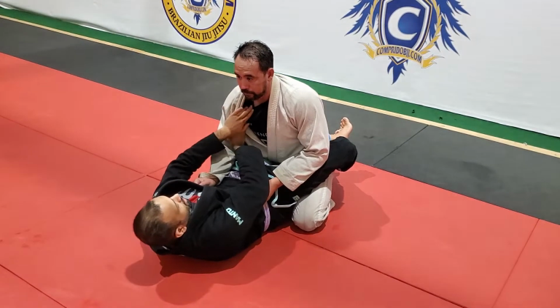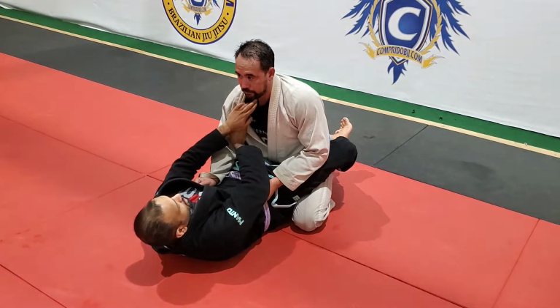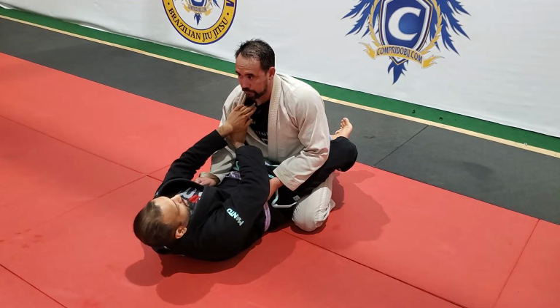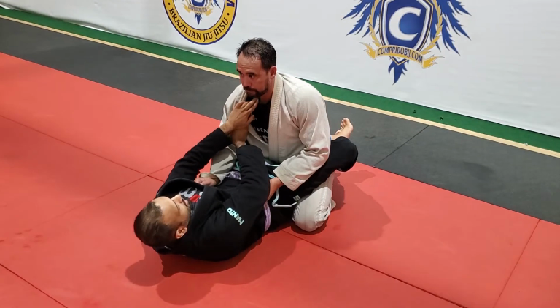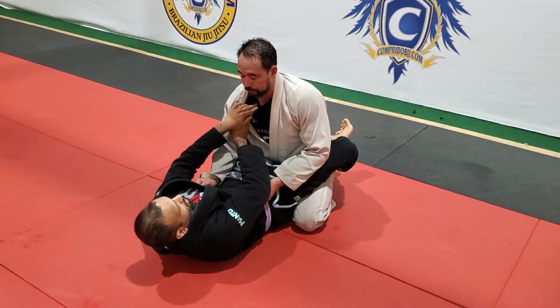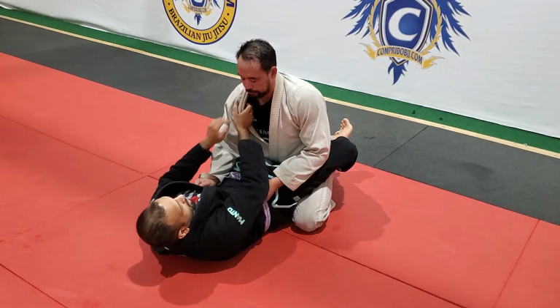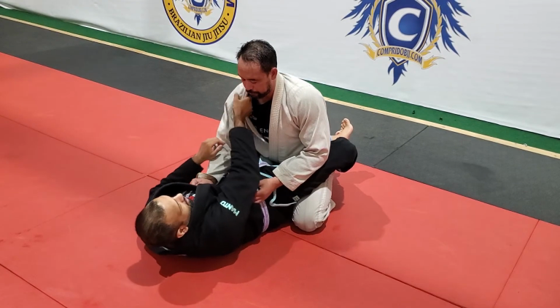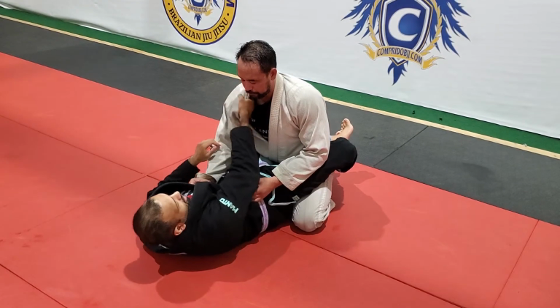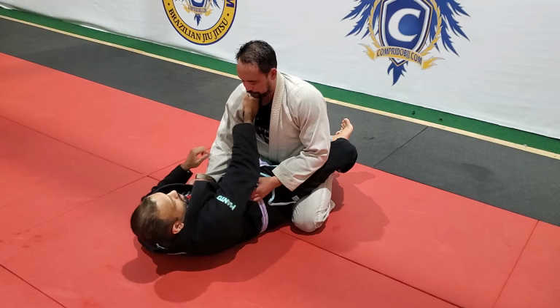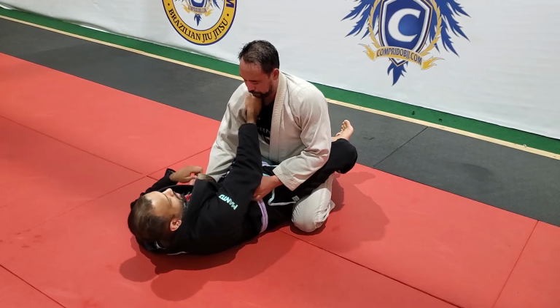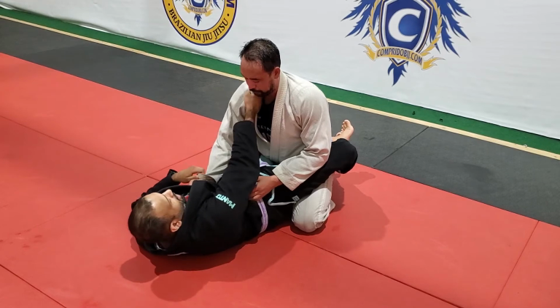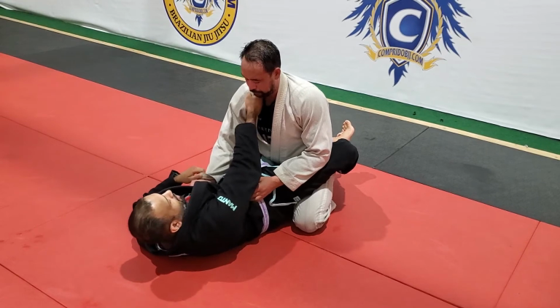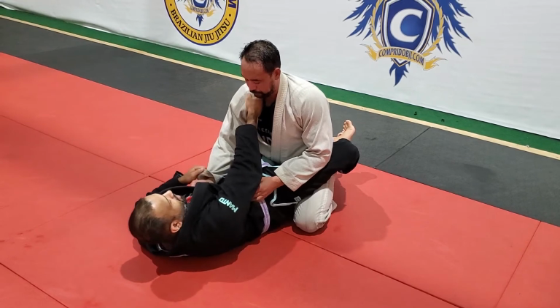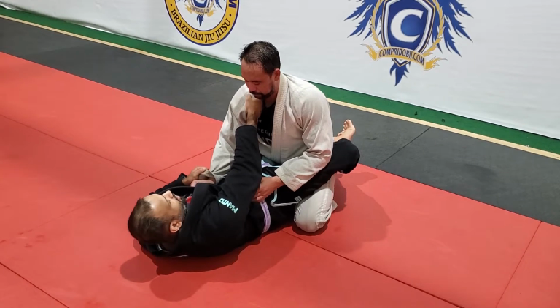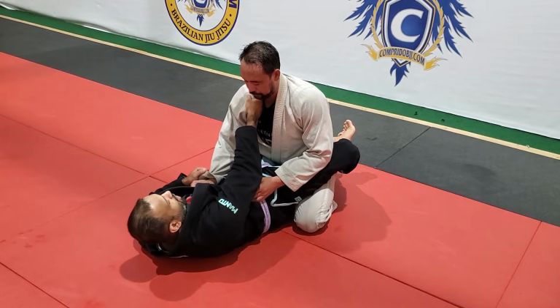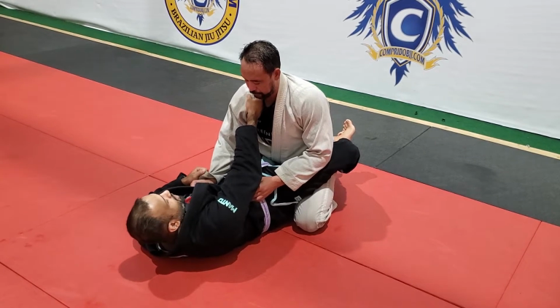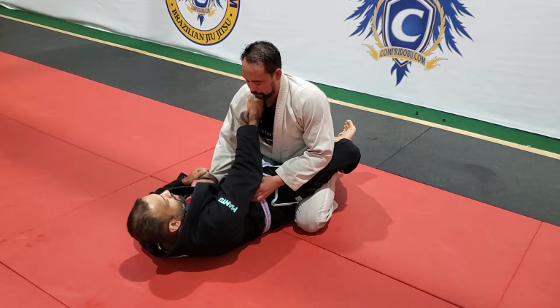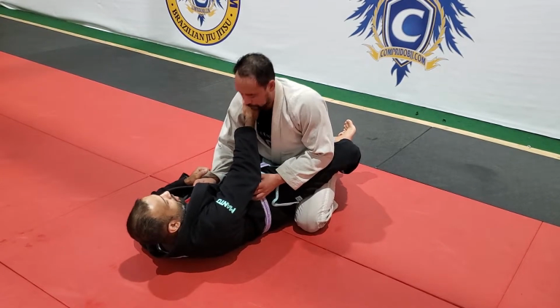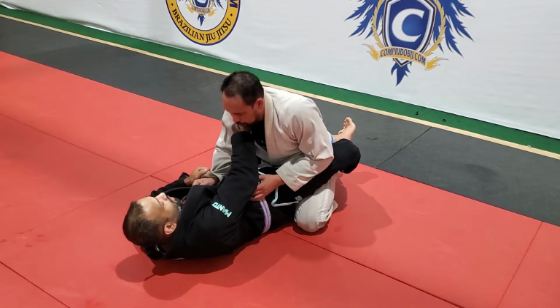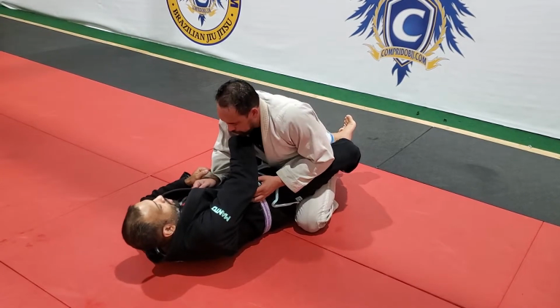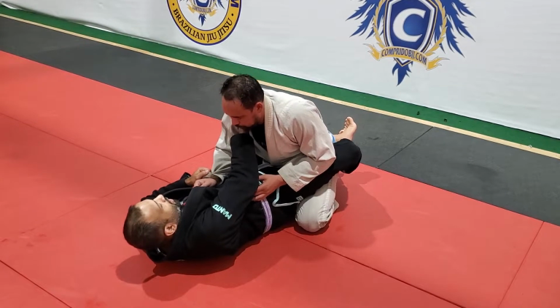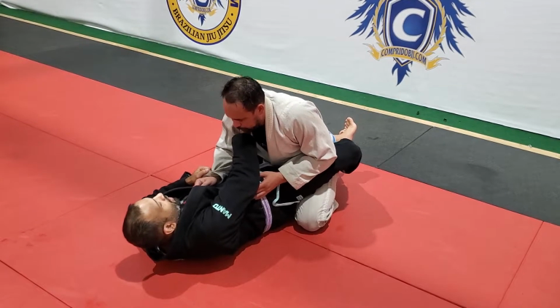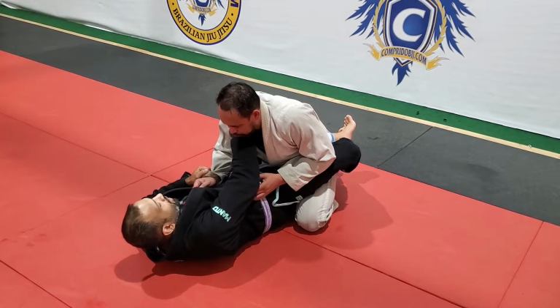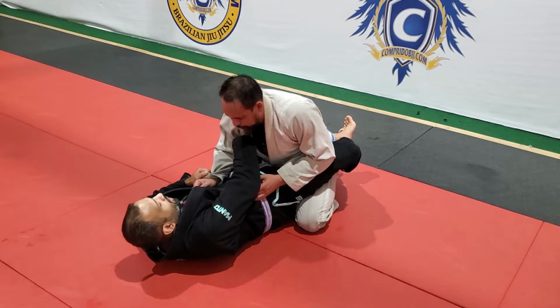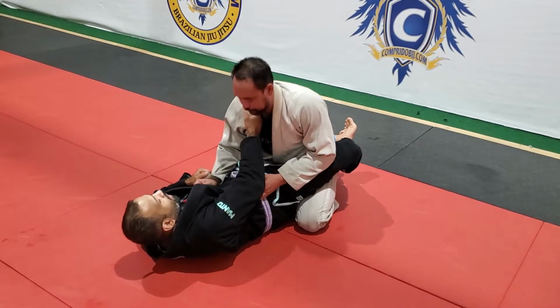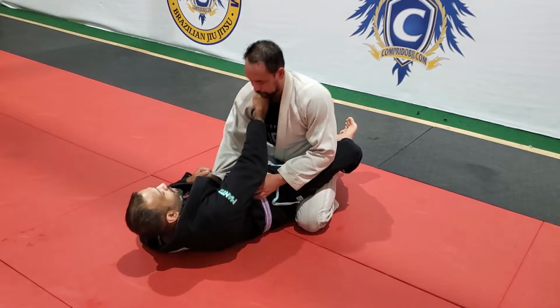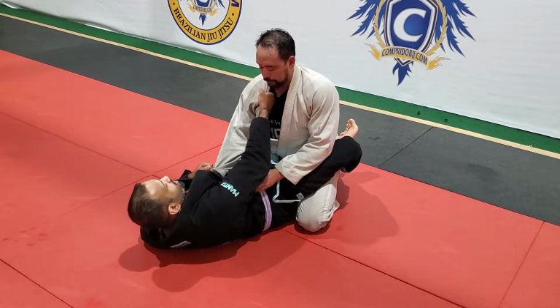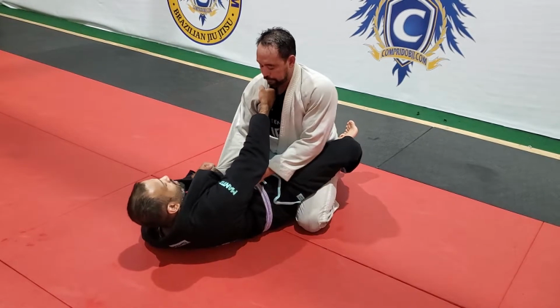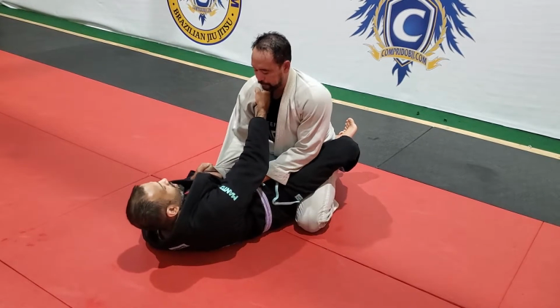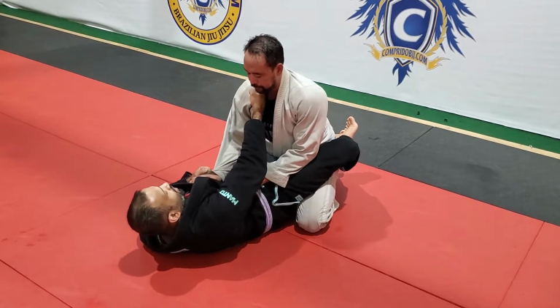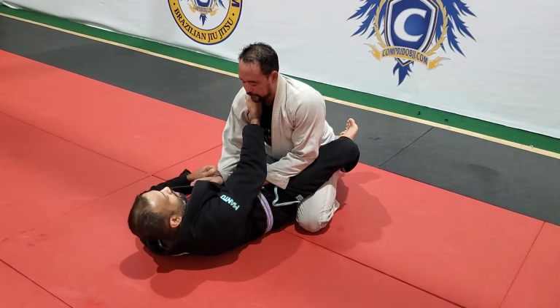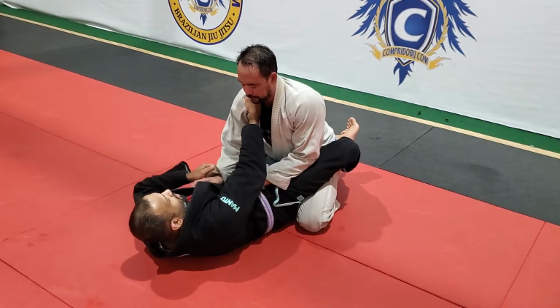I go right on the collarbone with my knuckles. So if he drives in, I'm comfortable. Right into the collarbone.